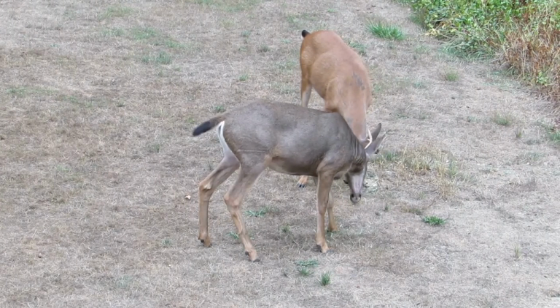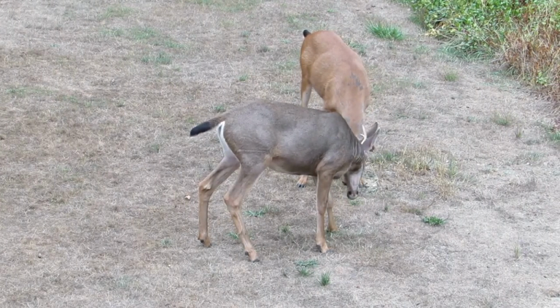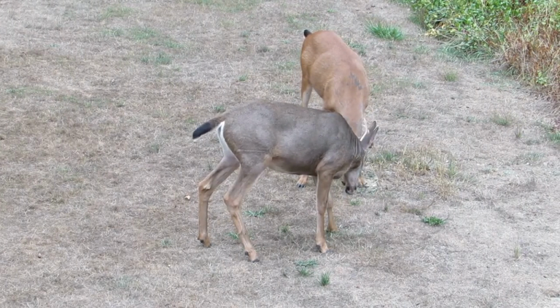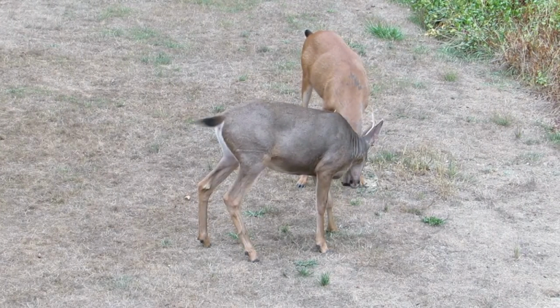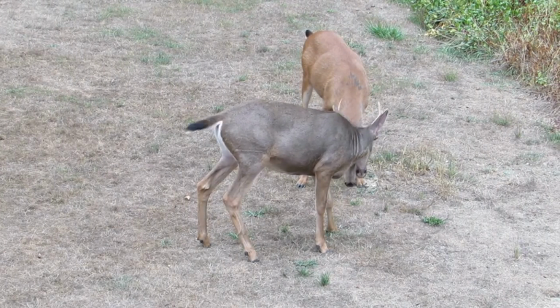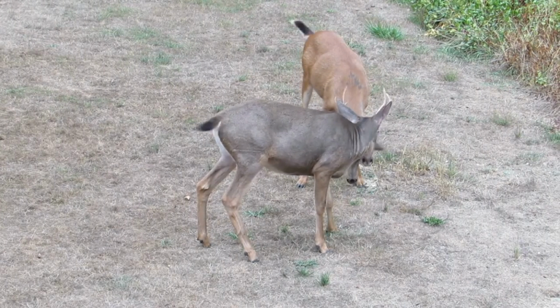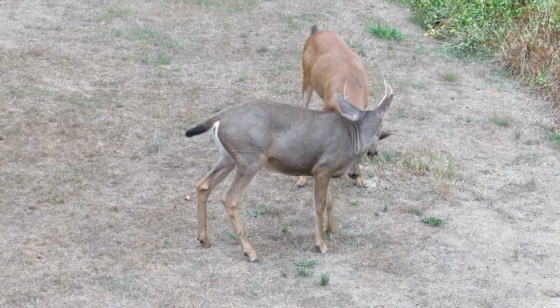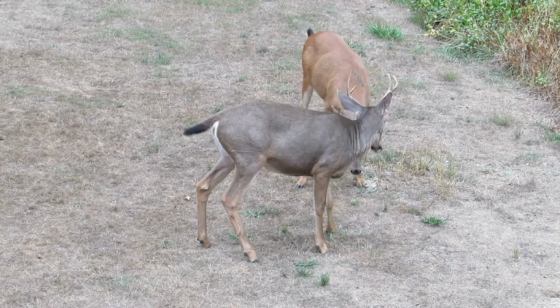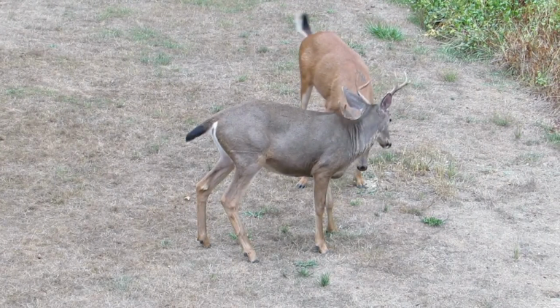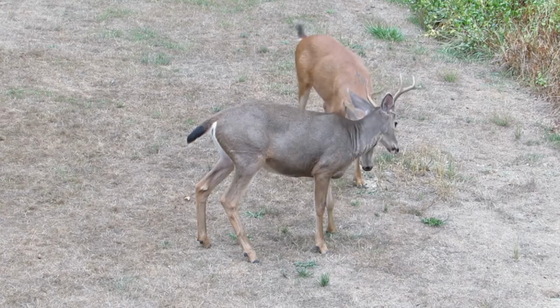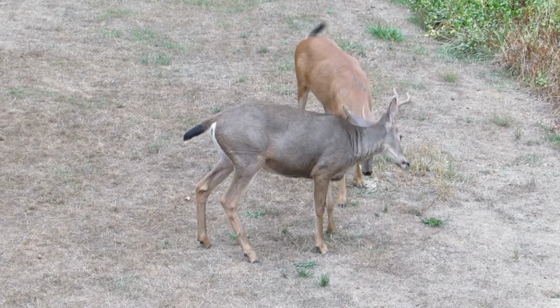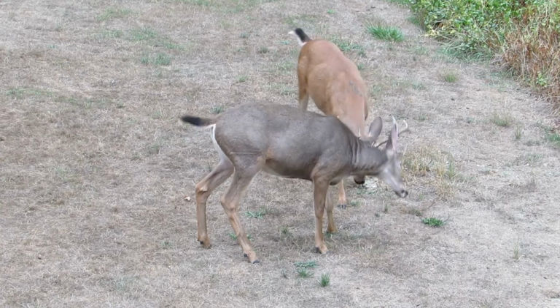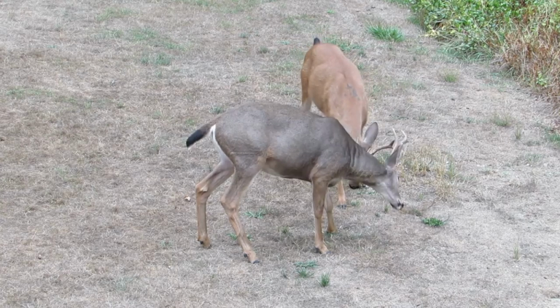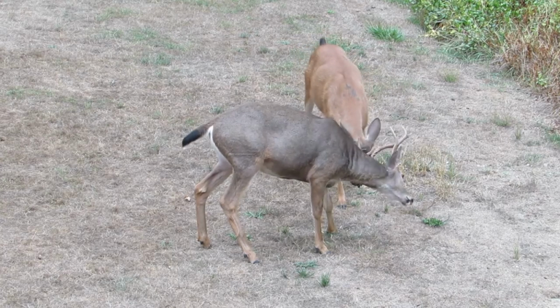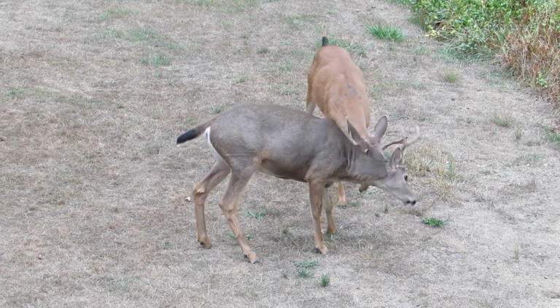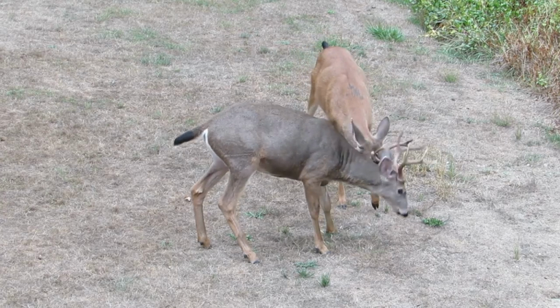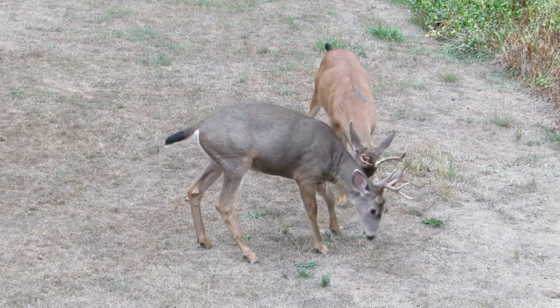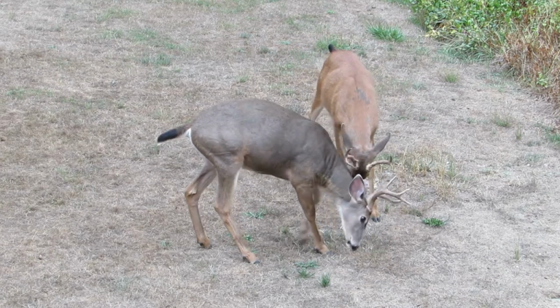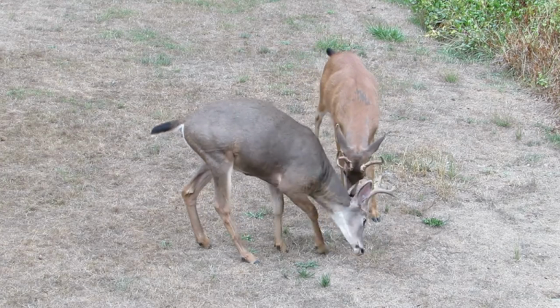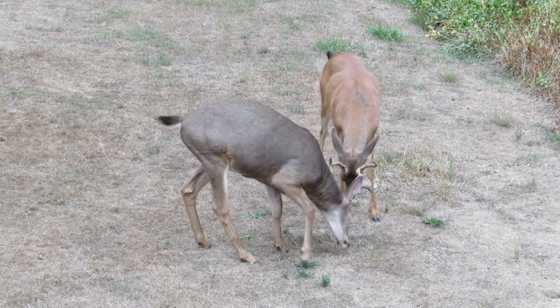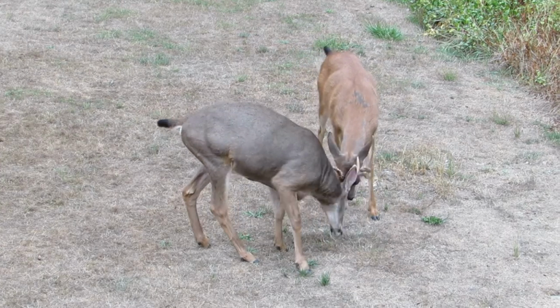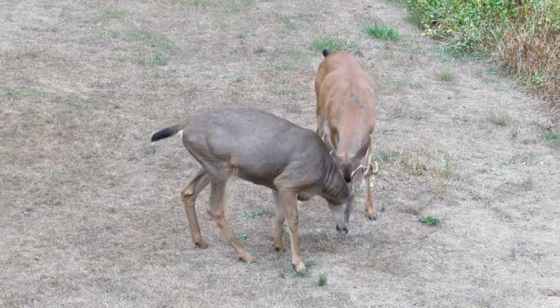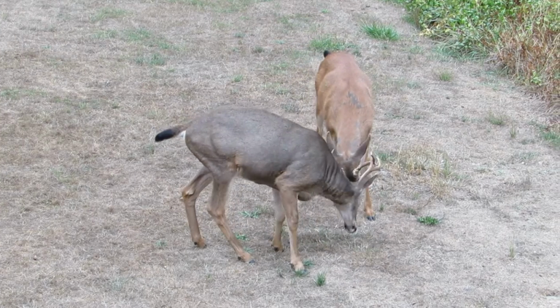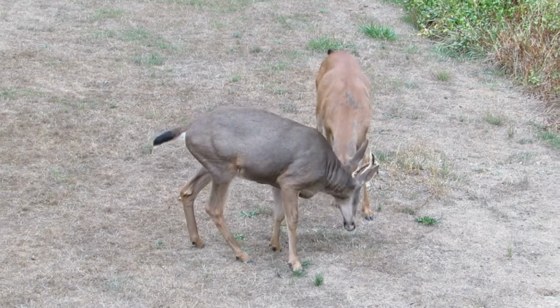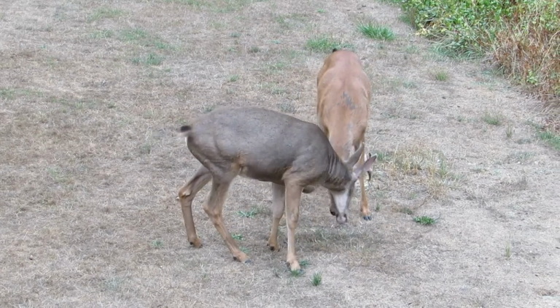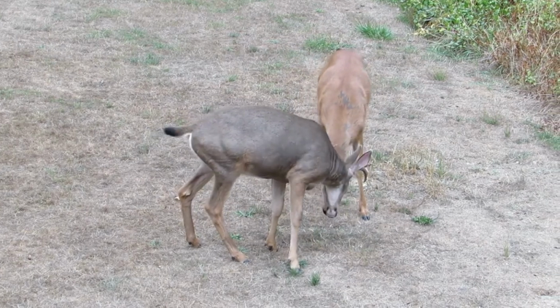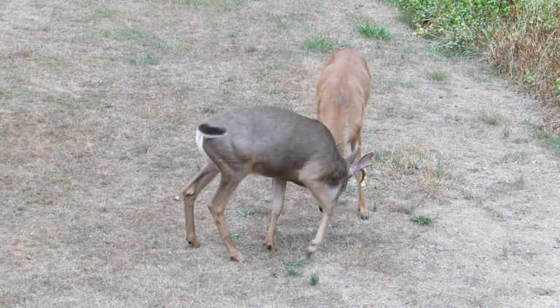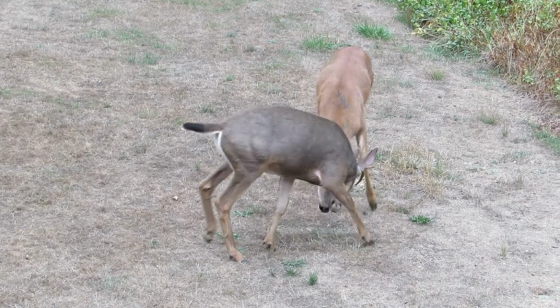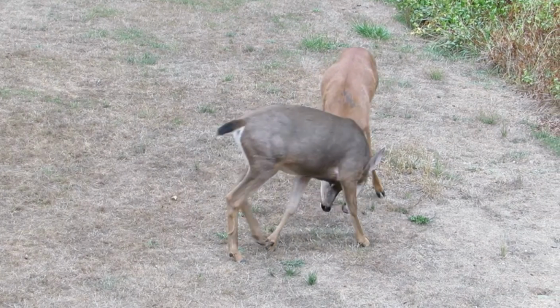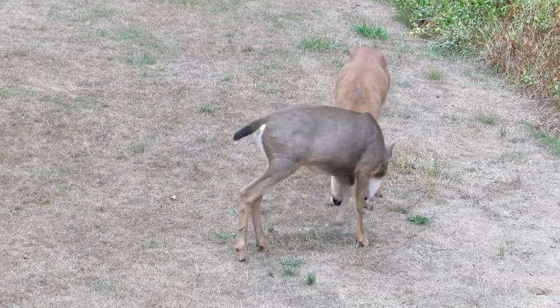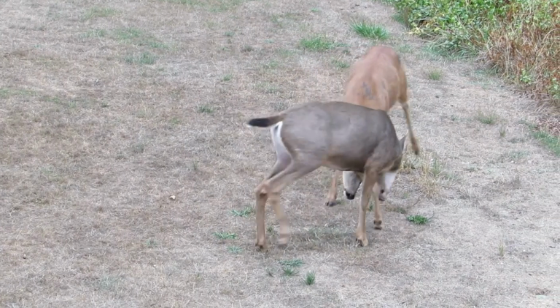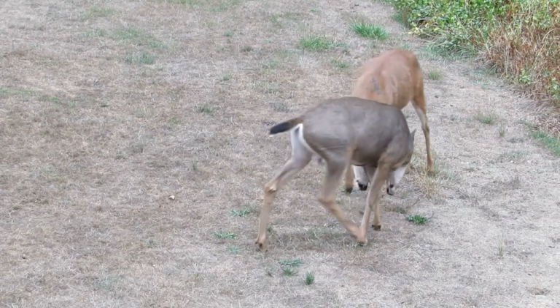They make a racket with those antlers. That'll call in a real good sized buck — he'll want to know what's going on.